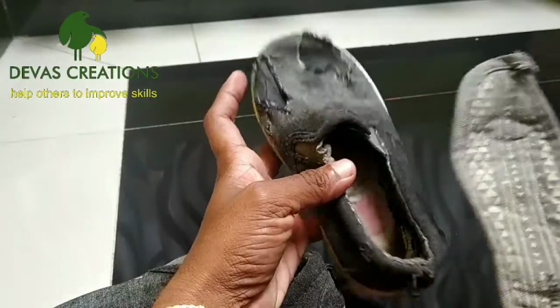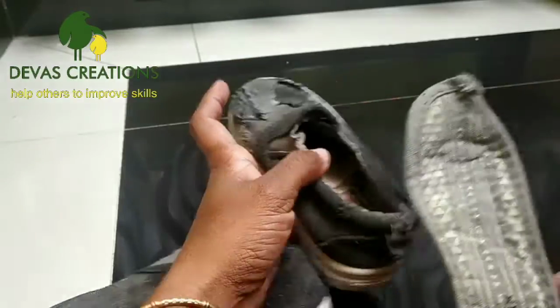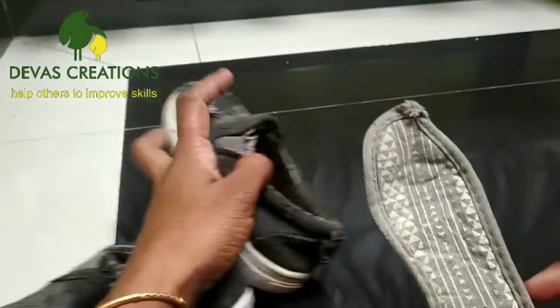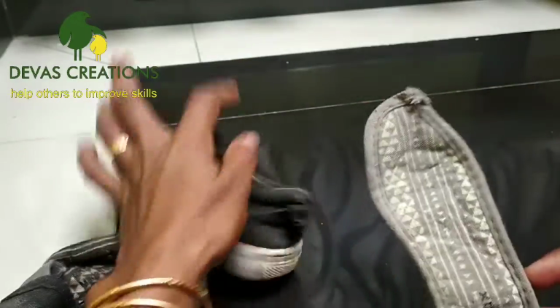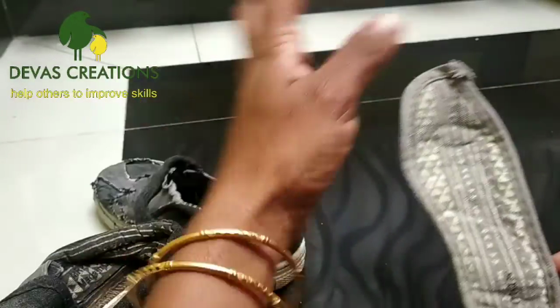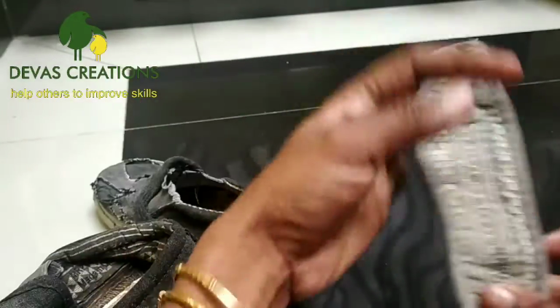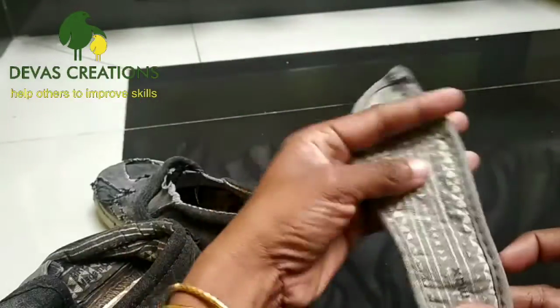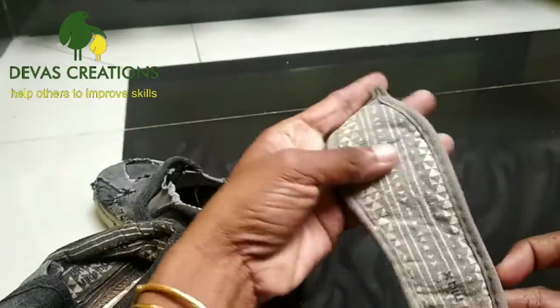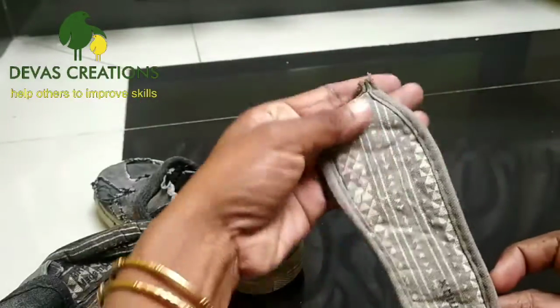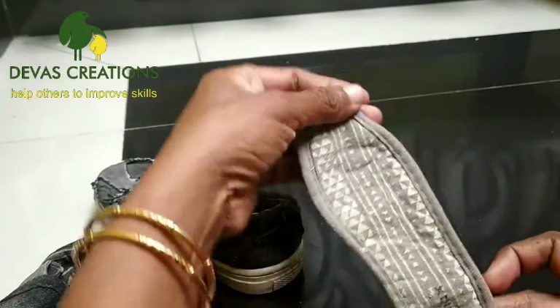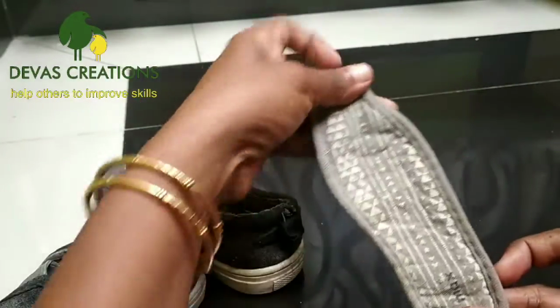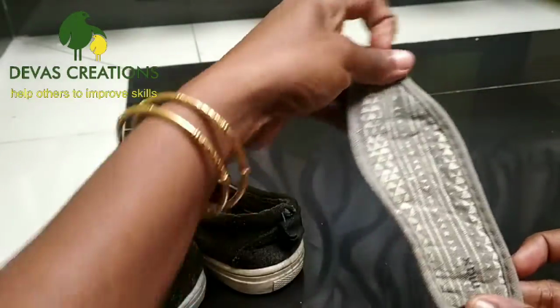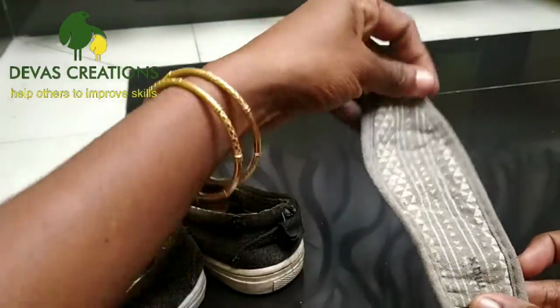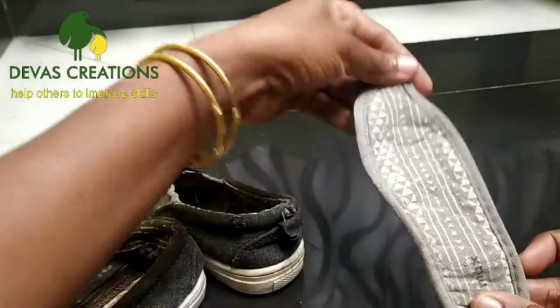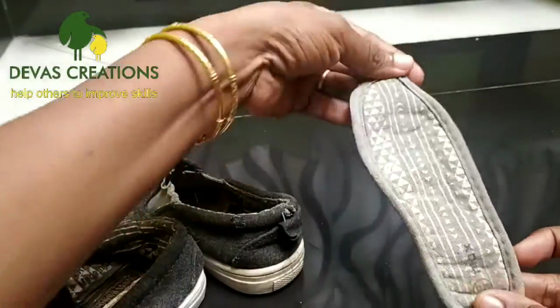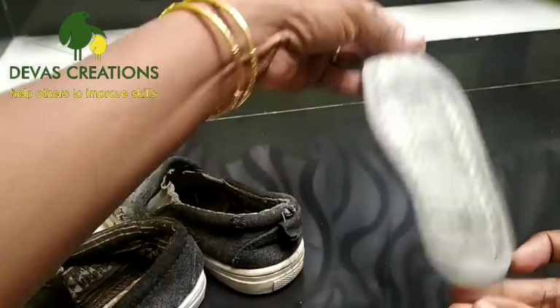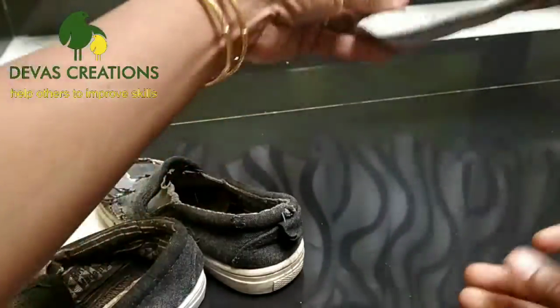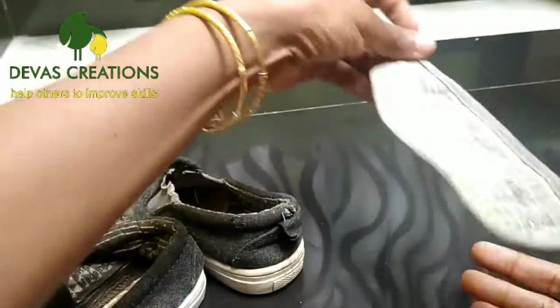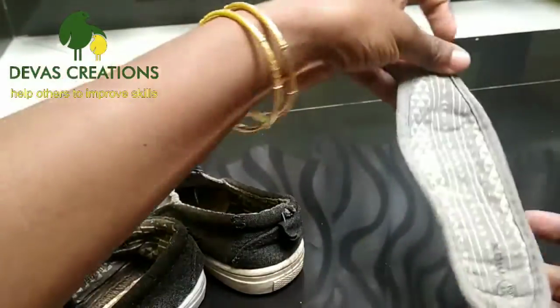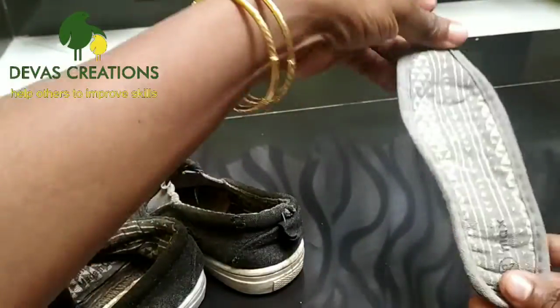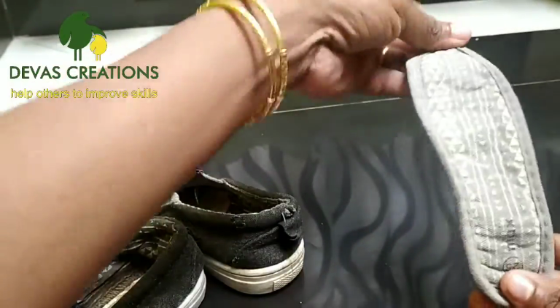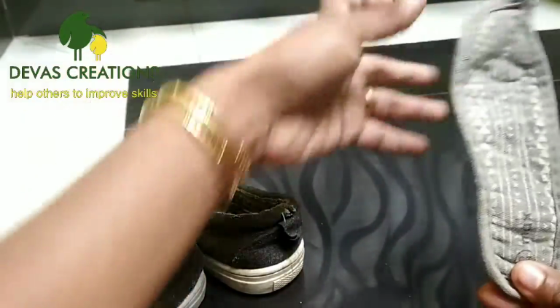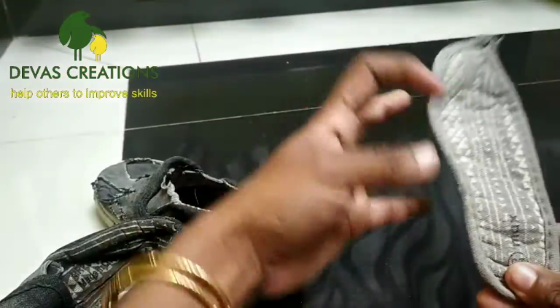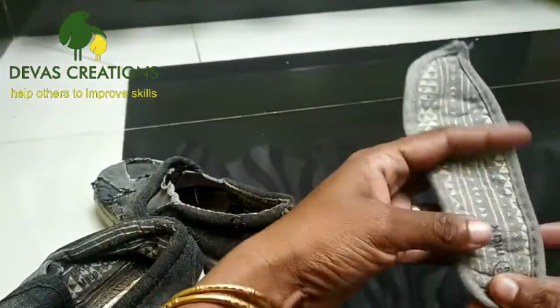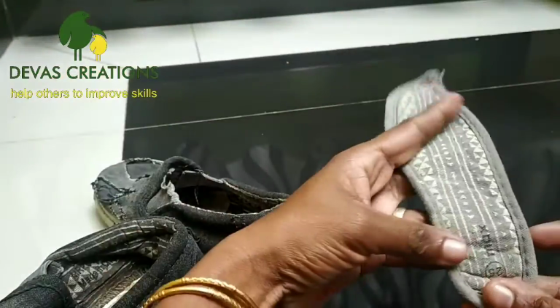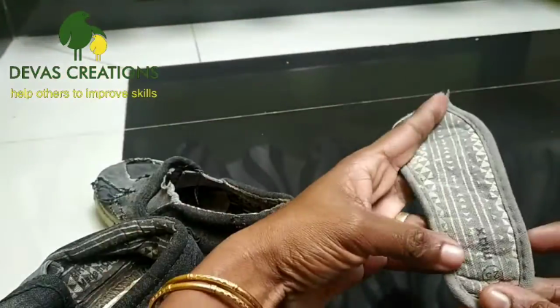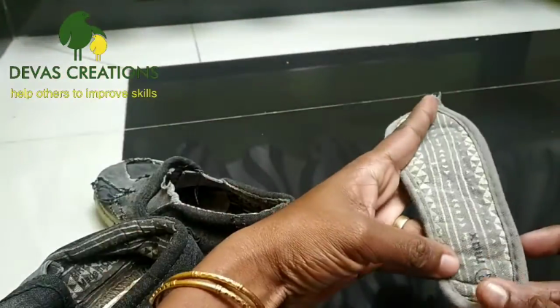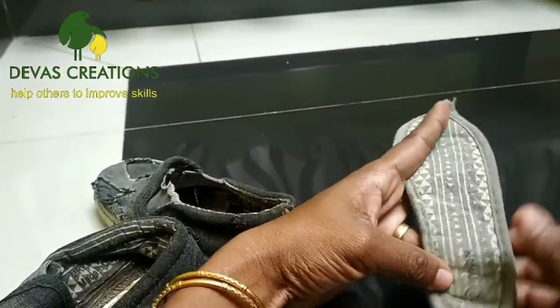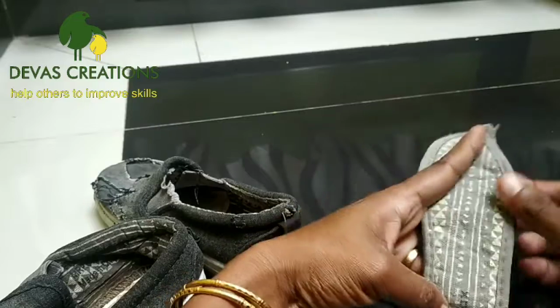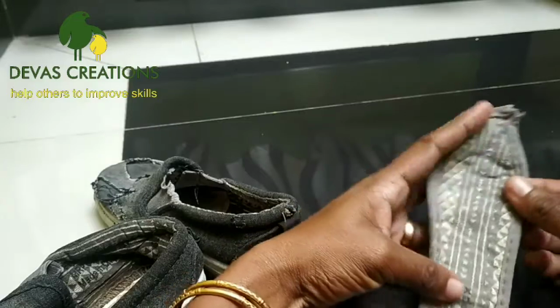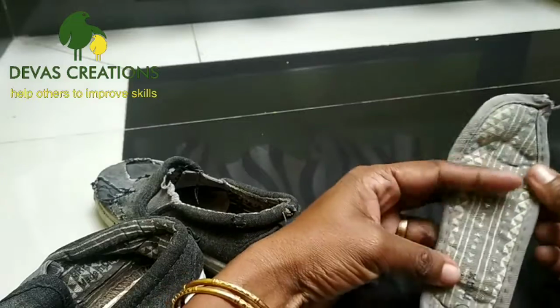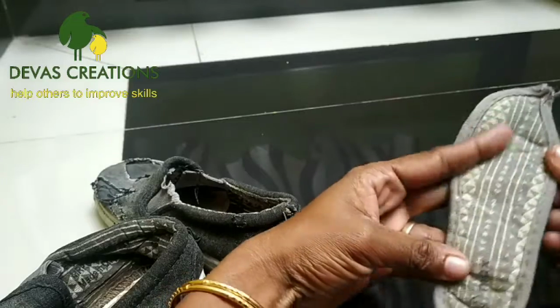Take the shoes. This is not a new price. We'll use the new insoles.